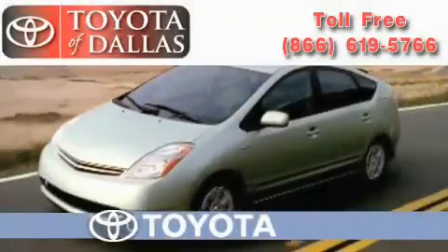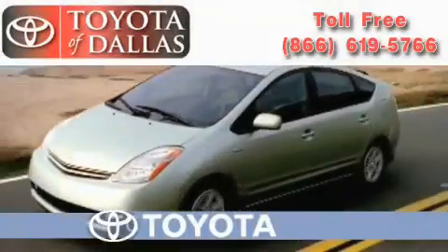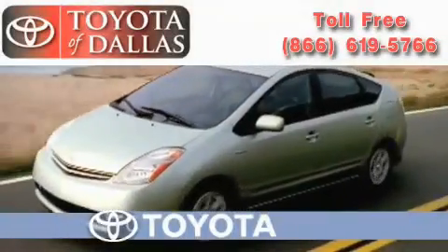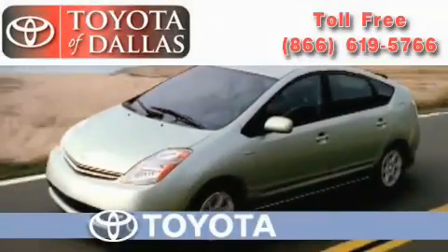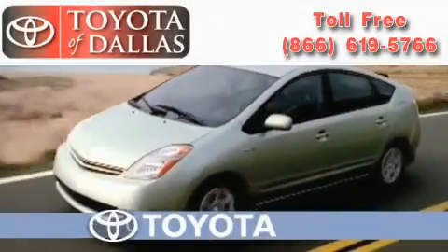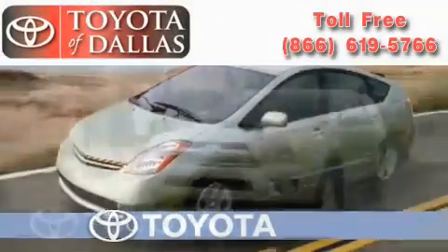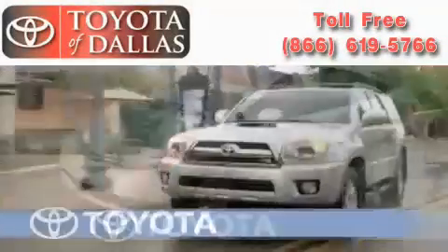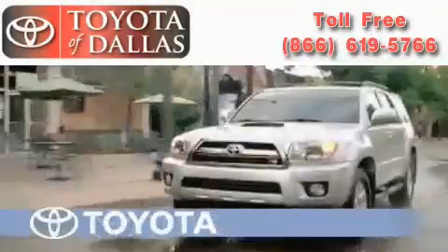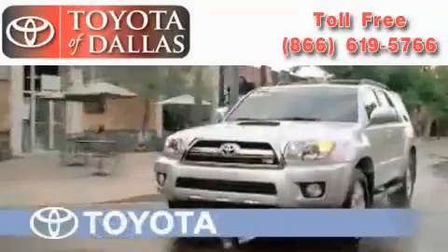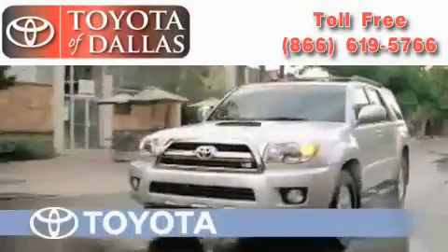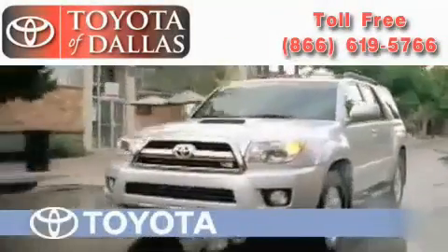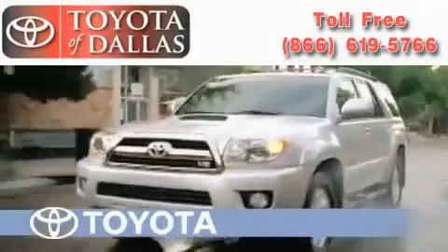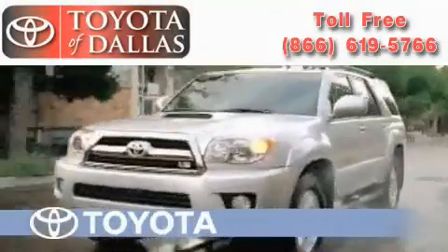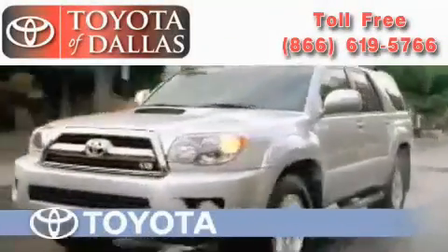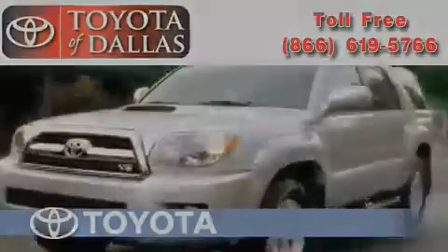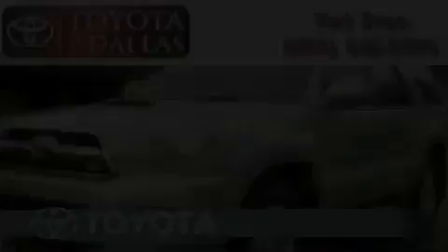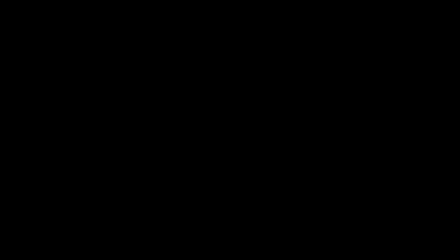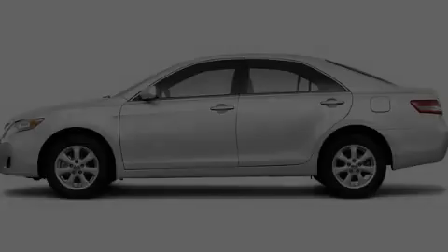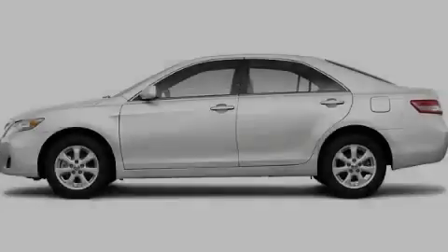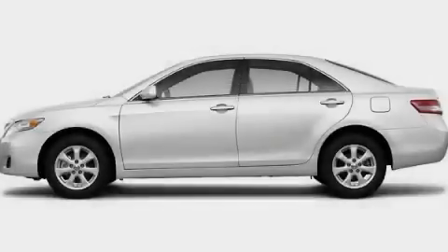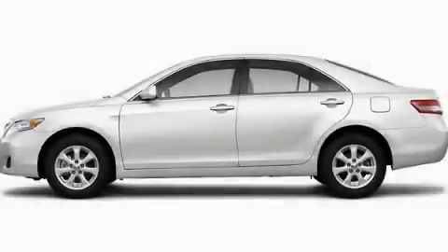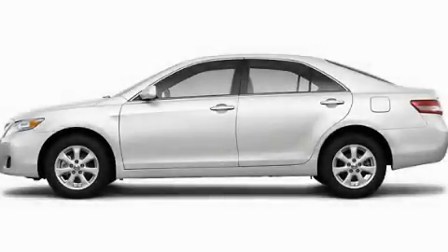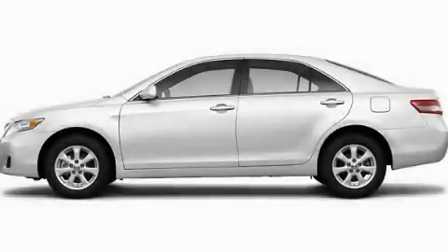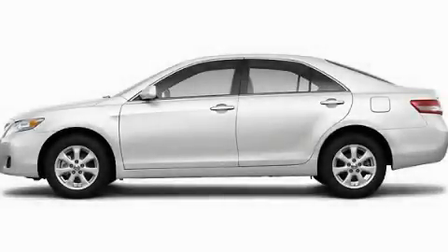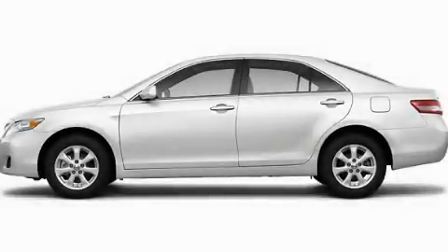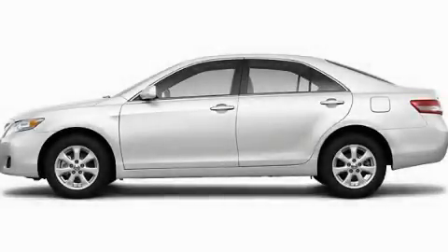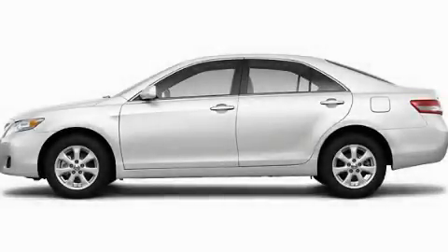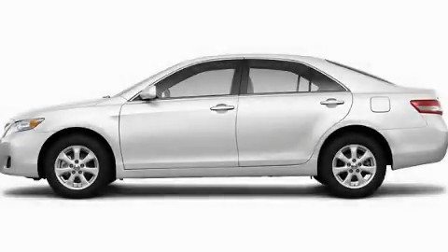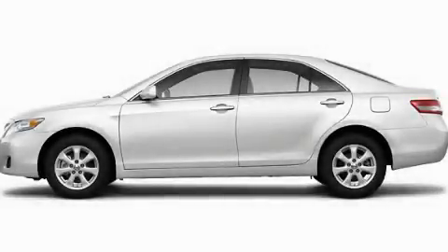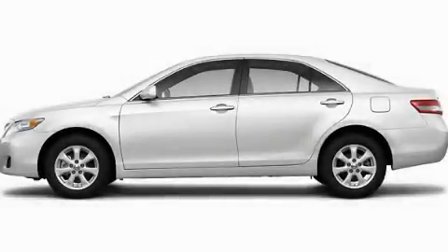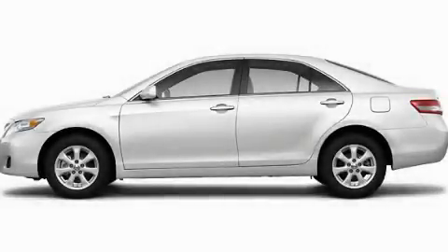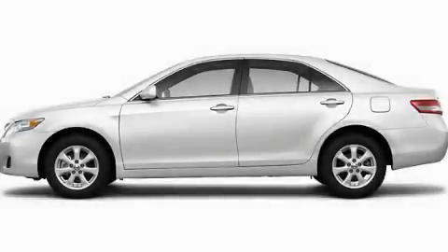Another fine vehicle offered by Toyota of Dallas. This is a brand new 2011 Toyota Camry.